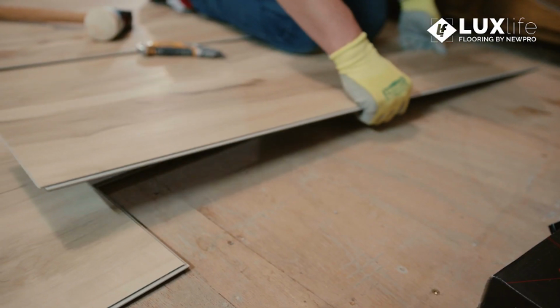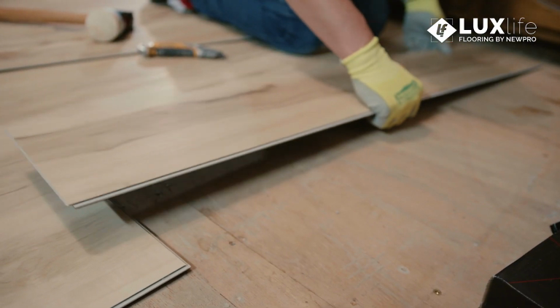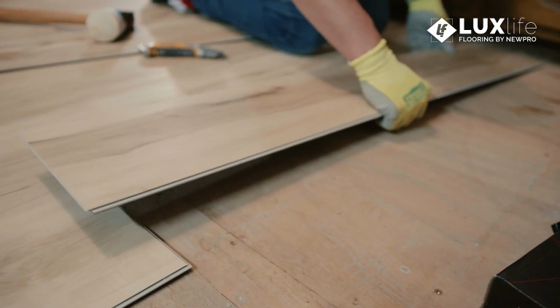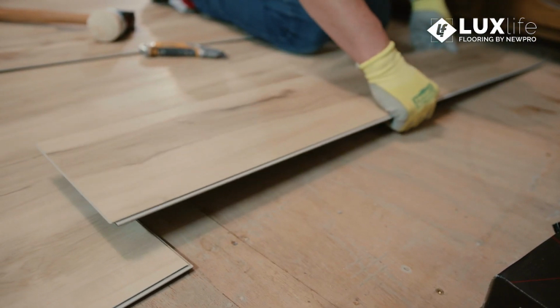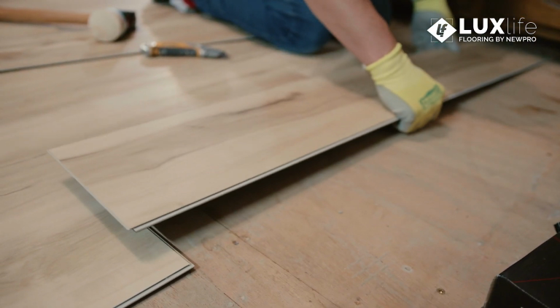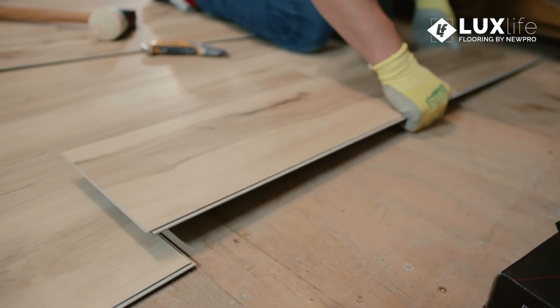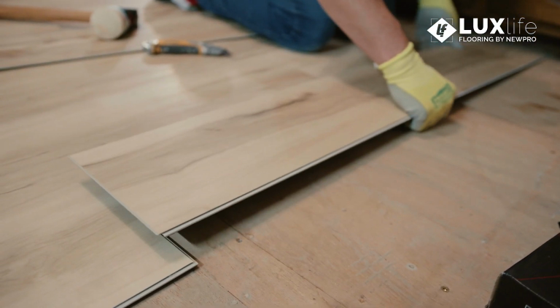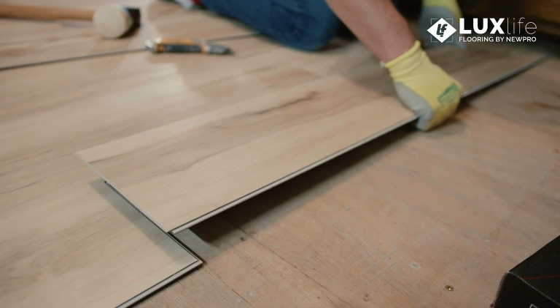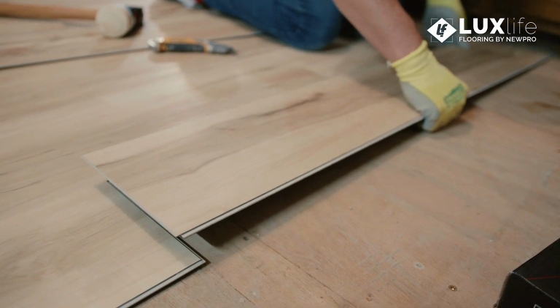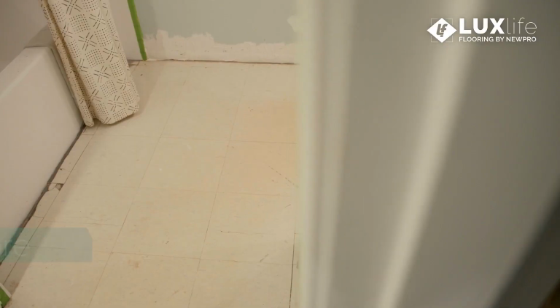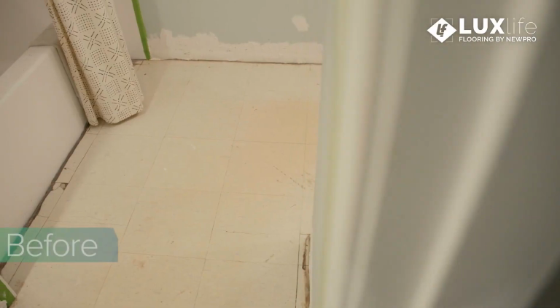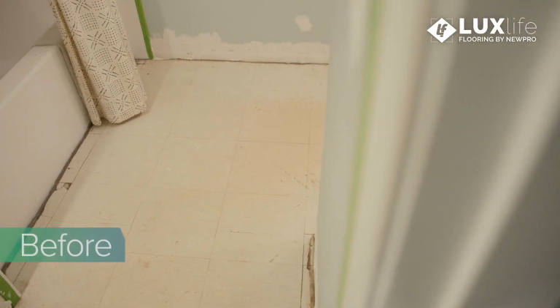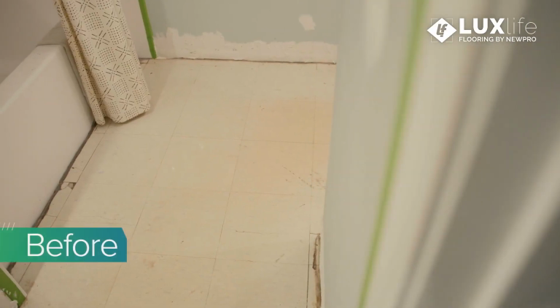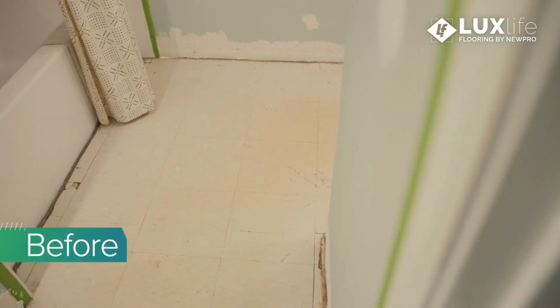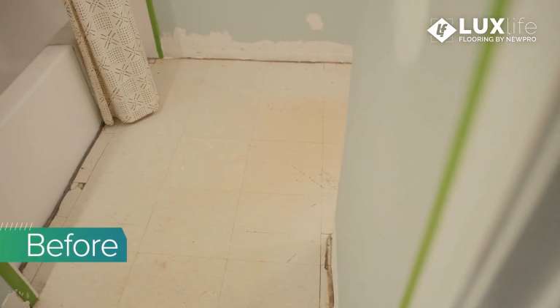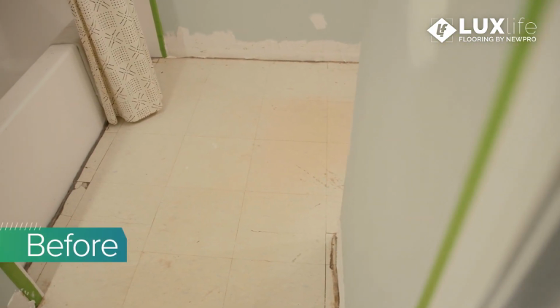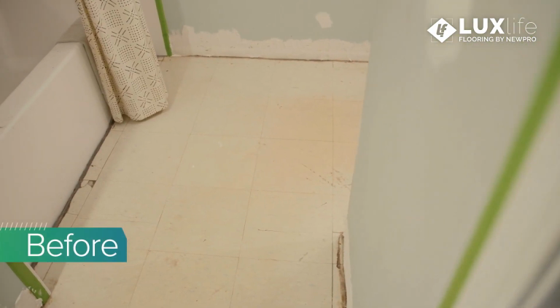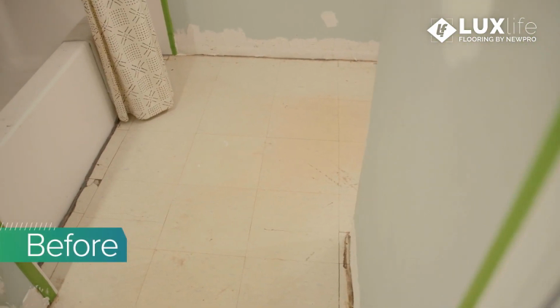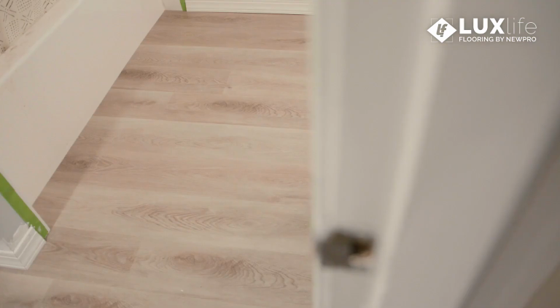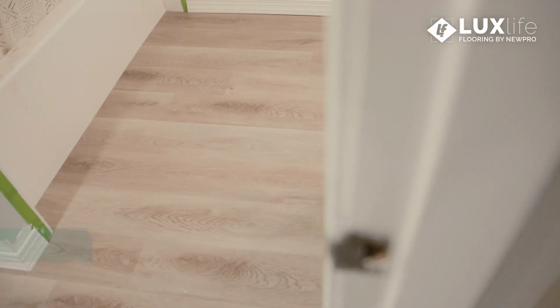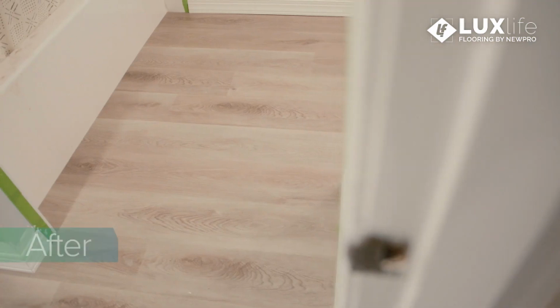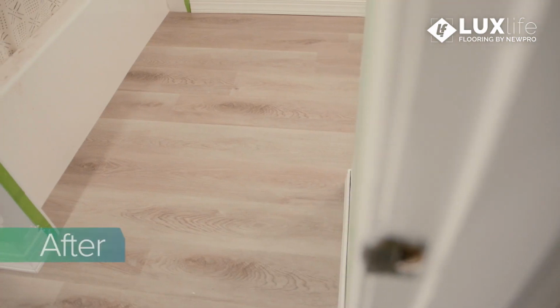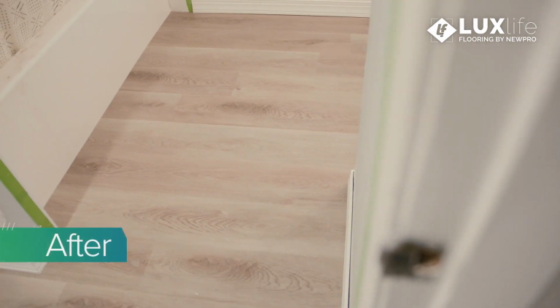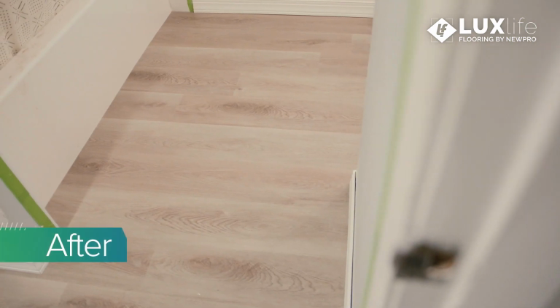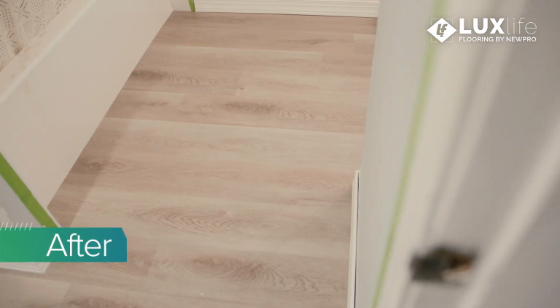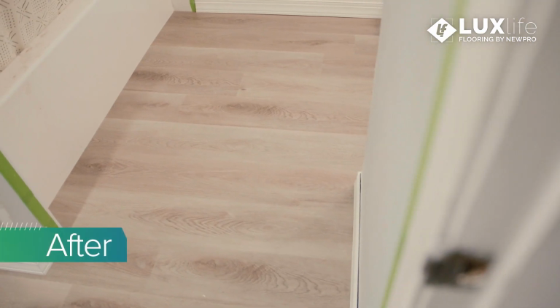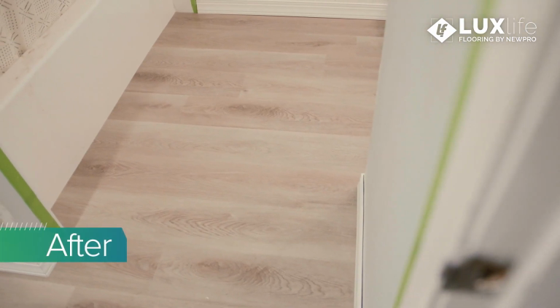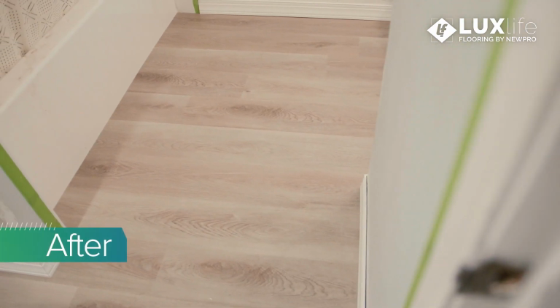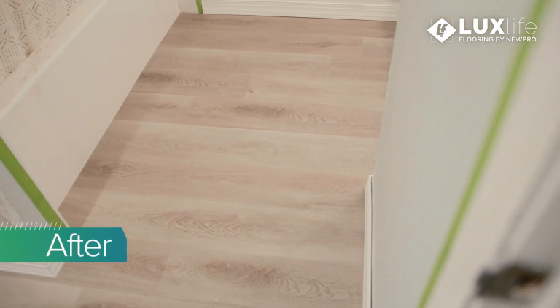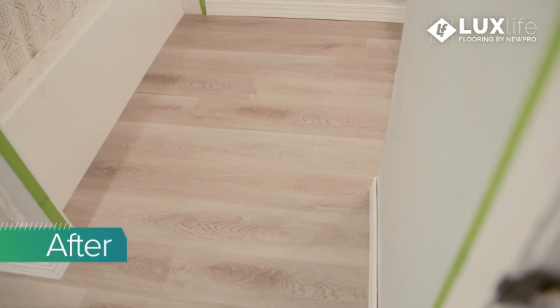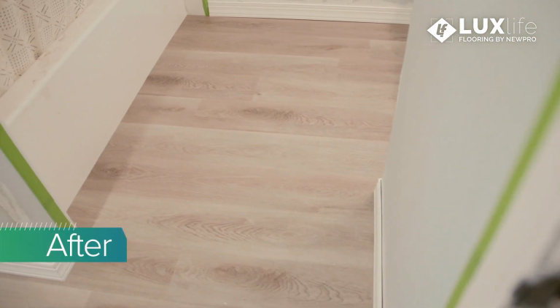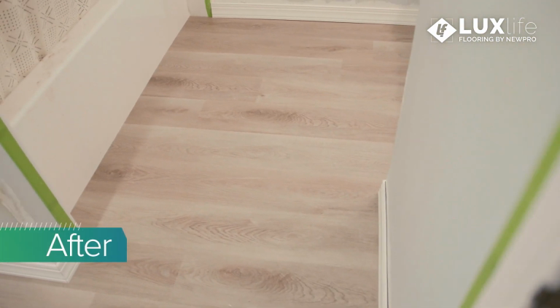We love the color. The color is light, it makes the room bright, and the bathroom's a little darker — it's a beautiful contrast.